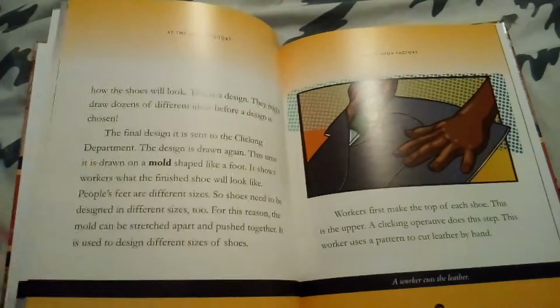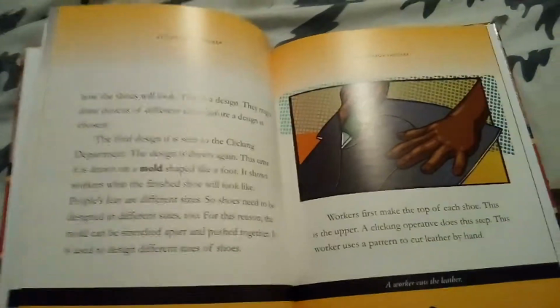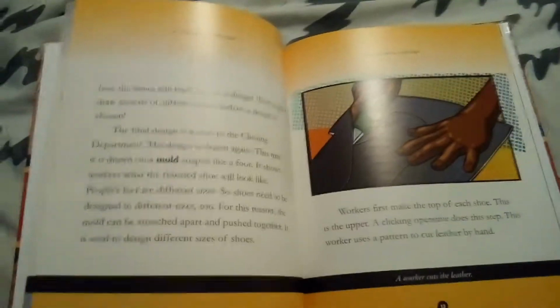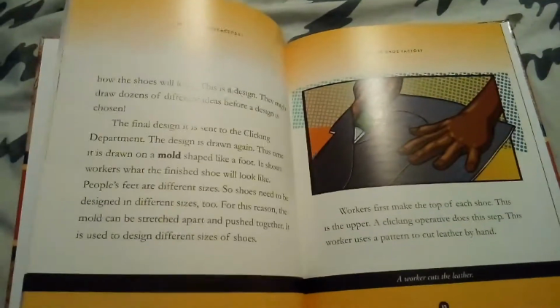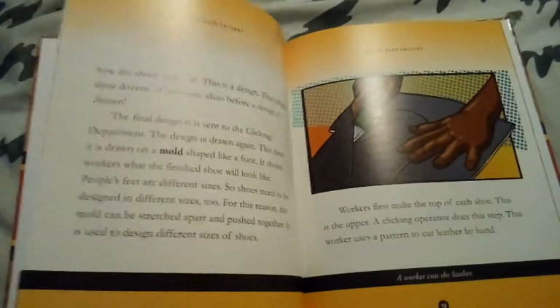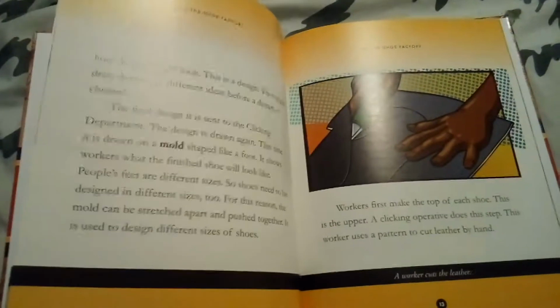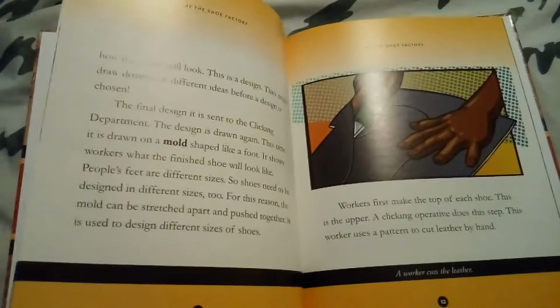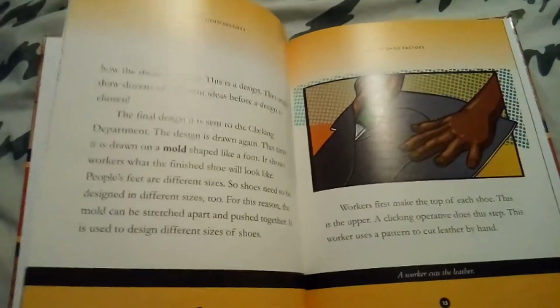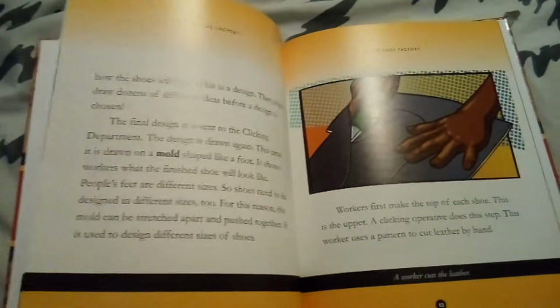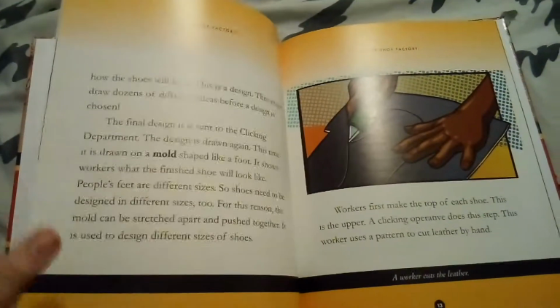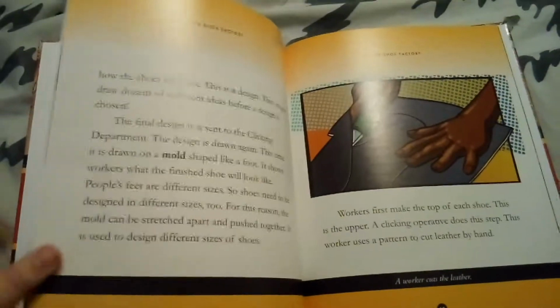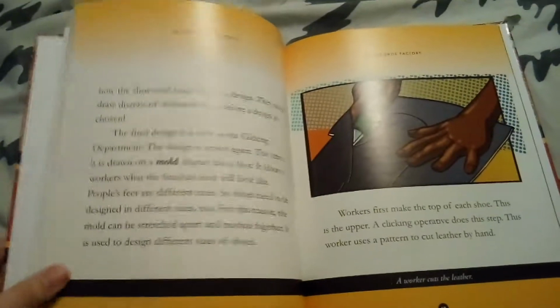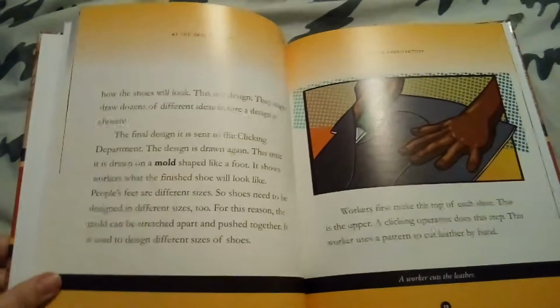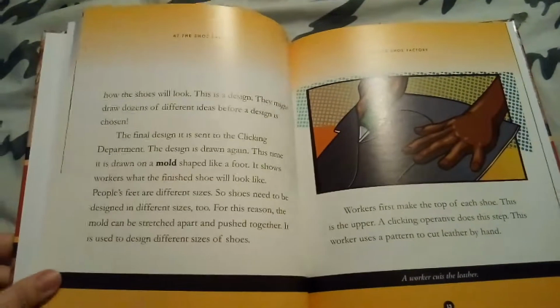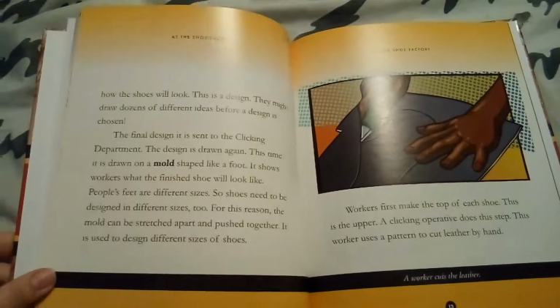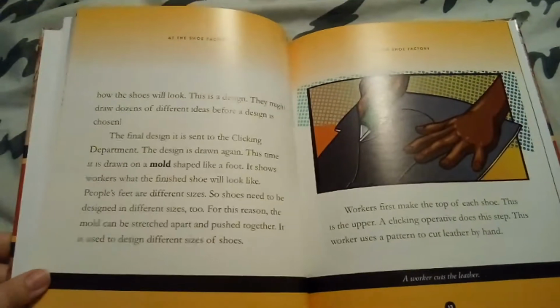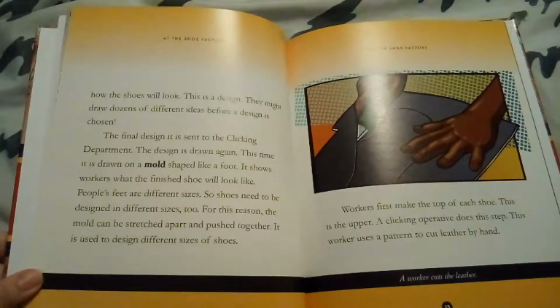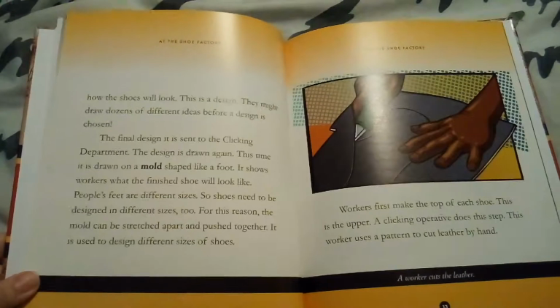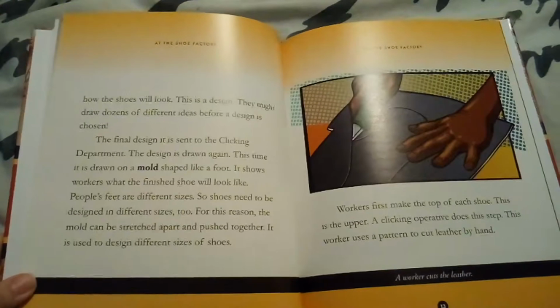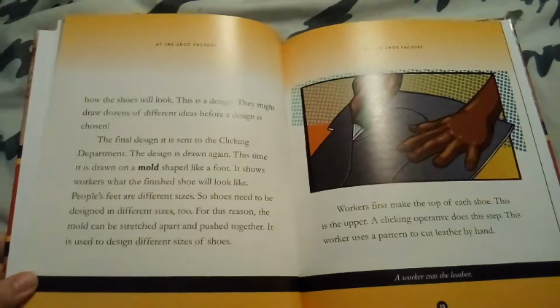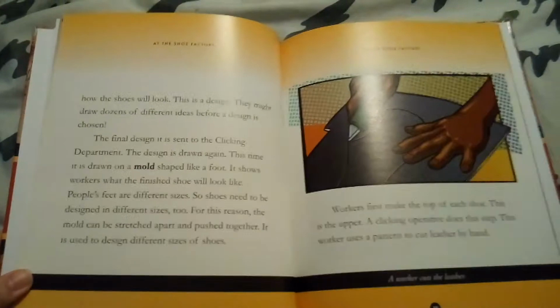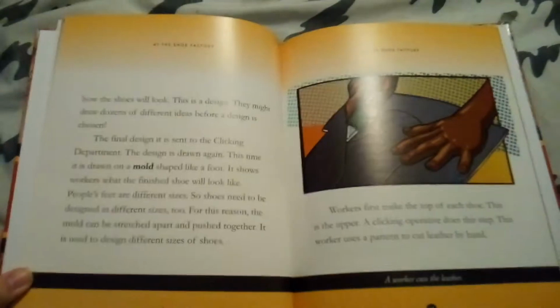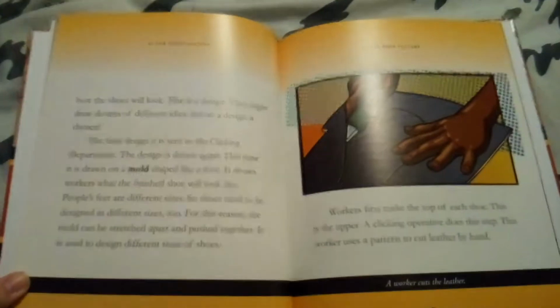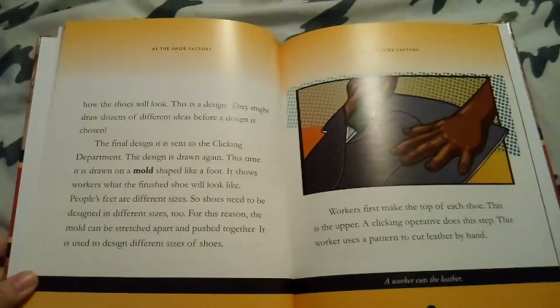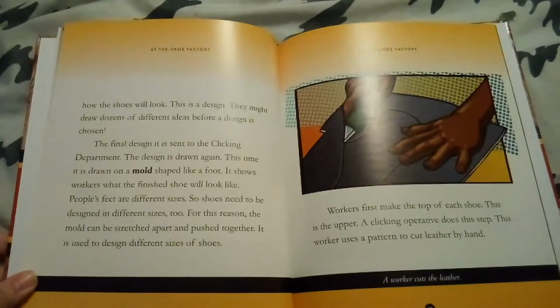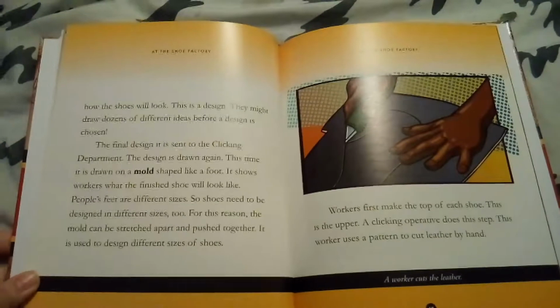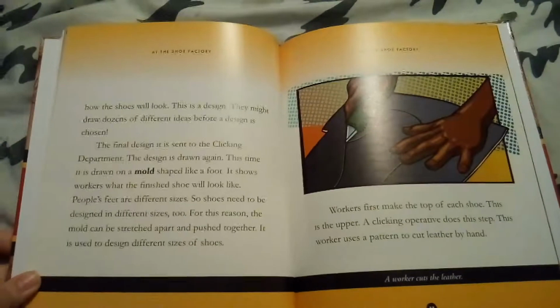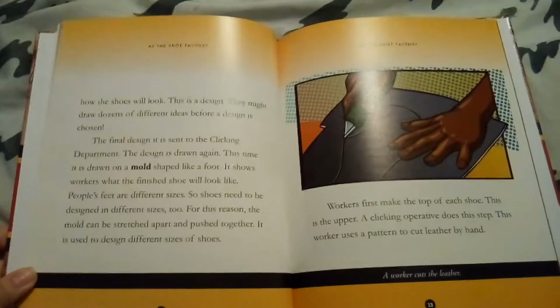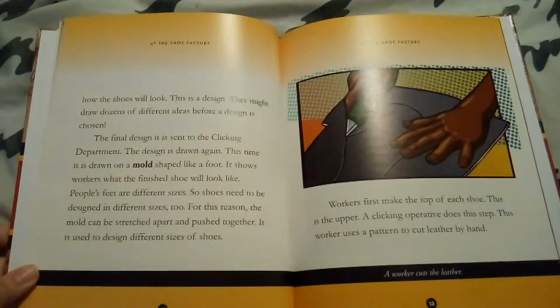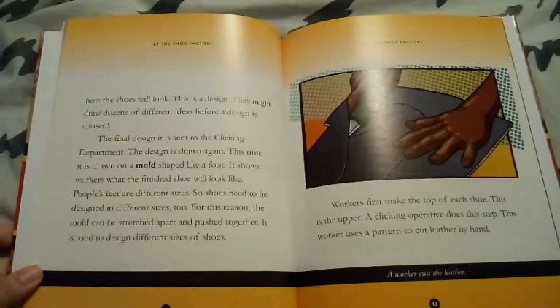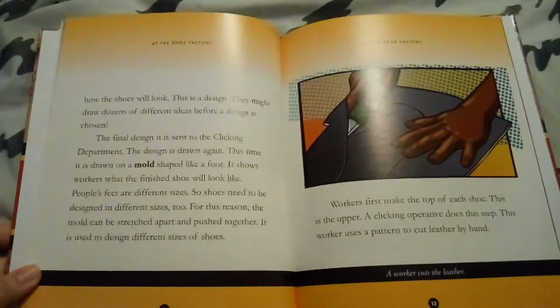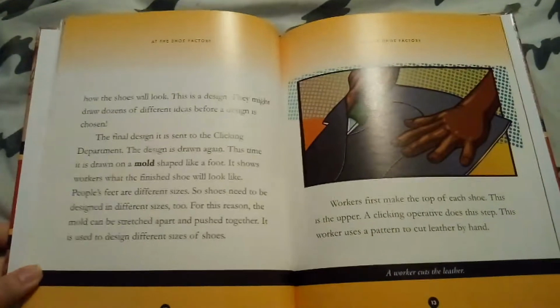Do you have a favorite pair of shoes? What kind are they? What do they look like?